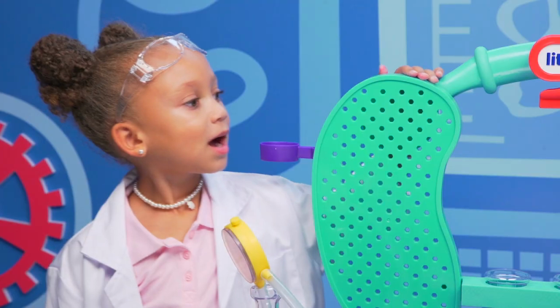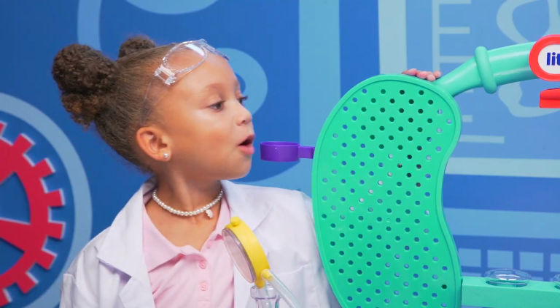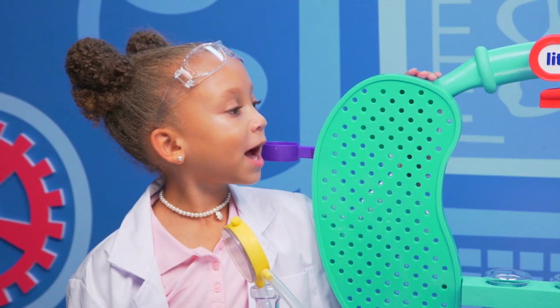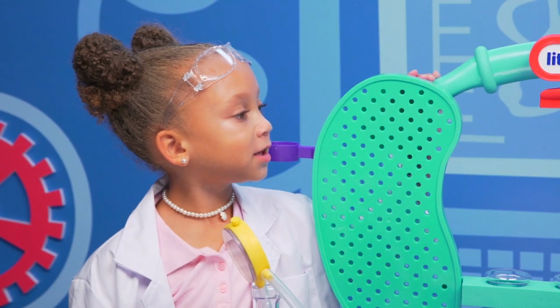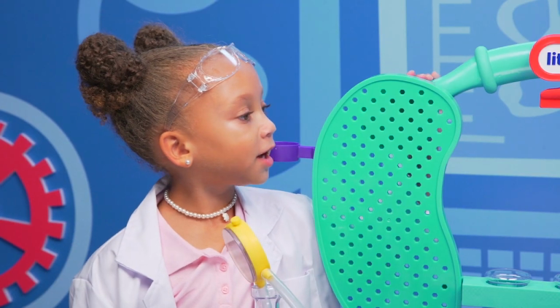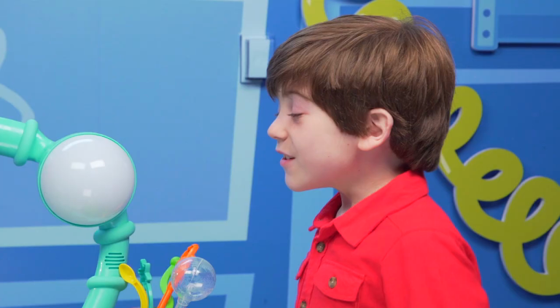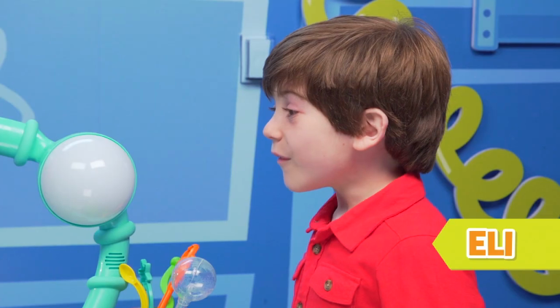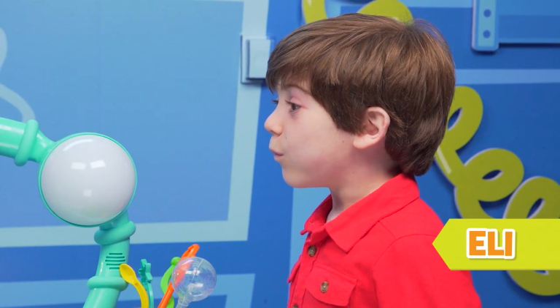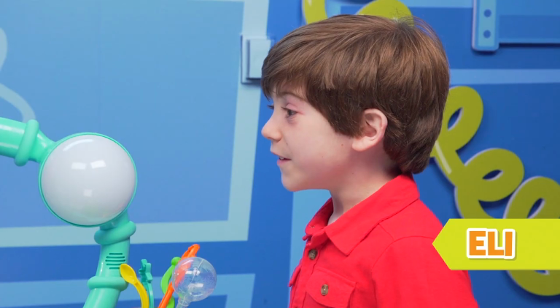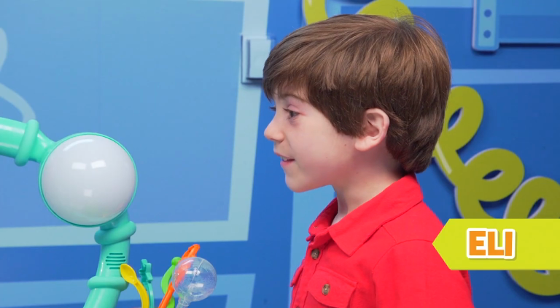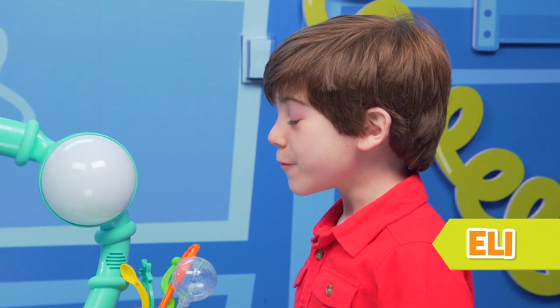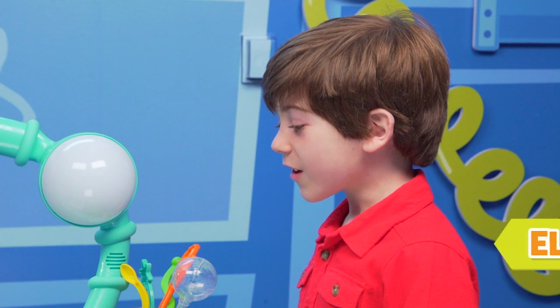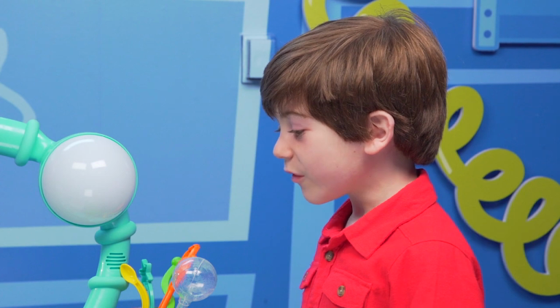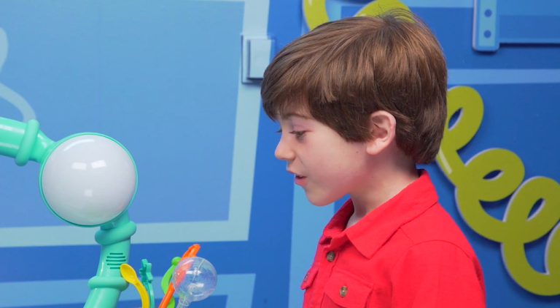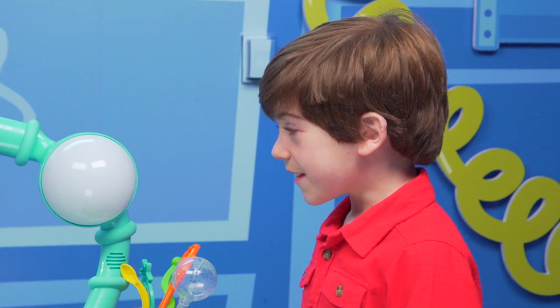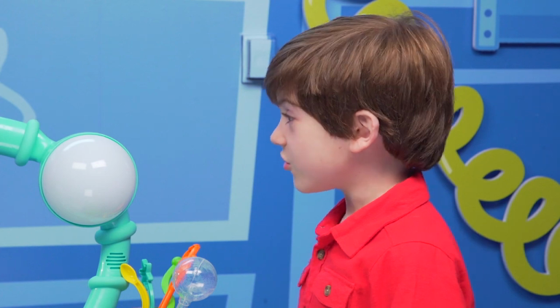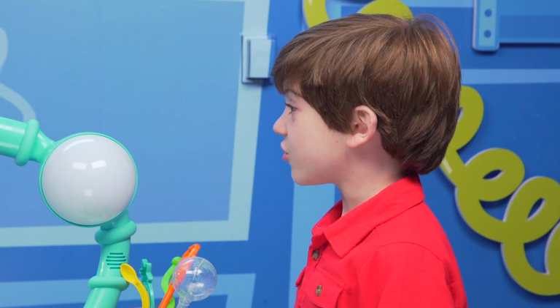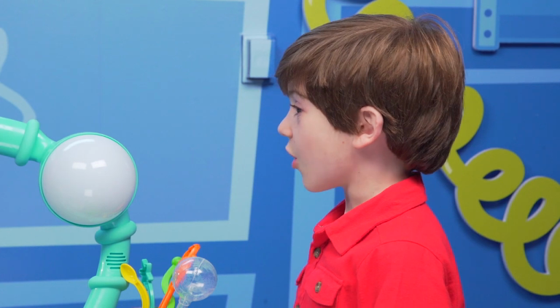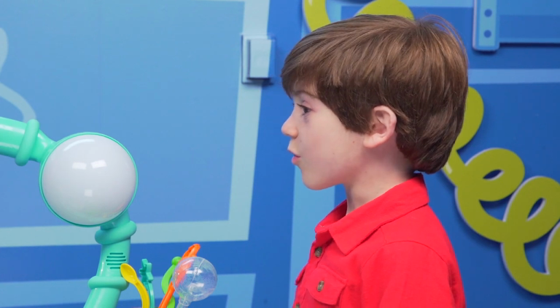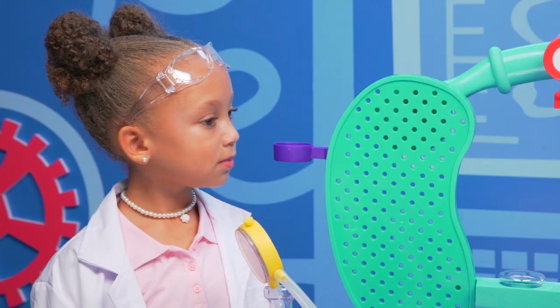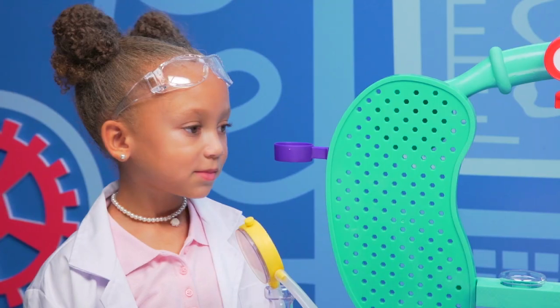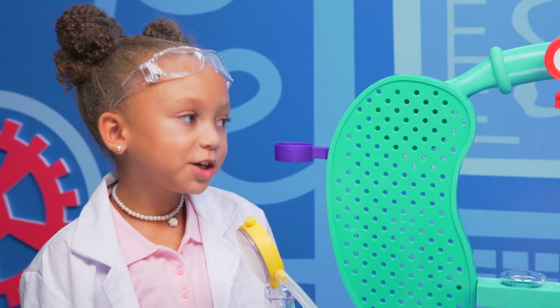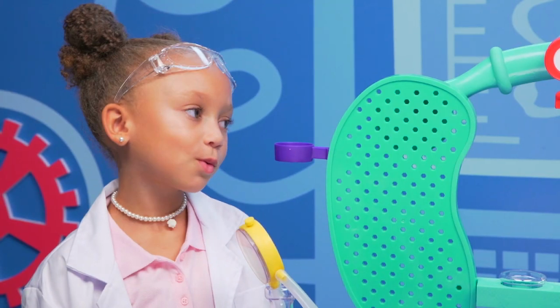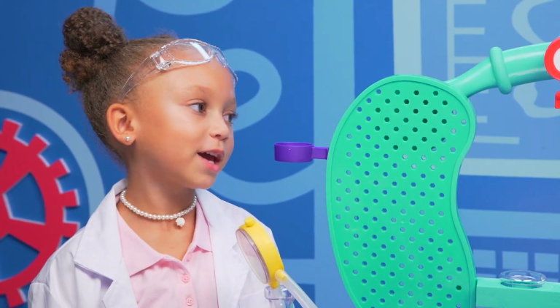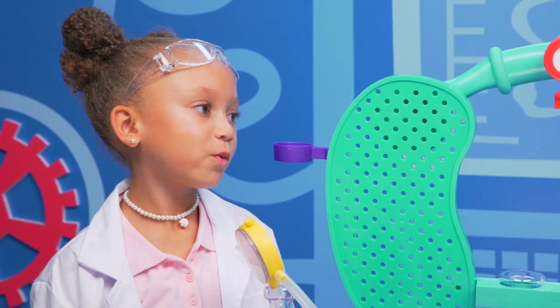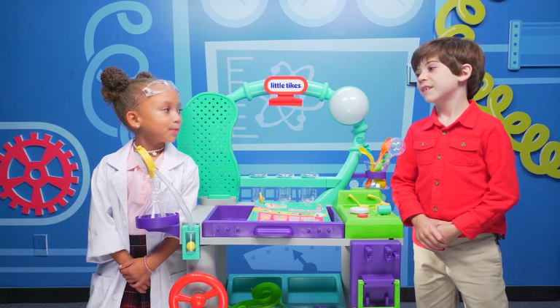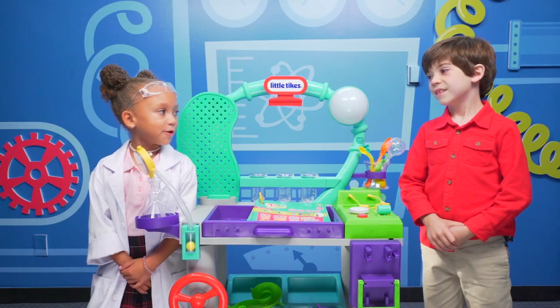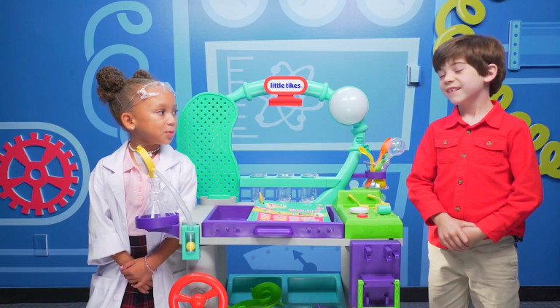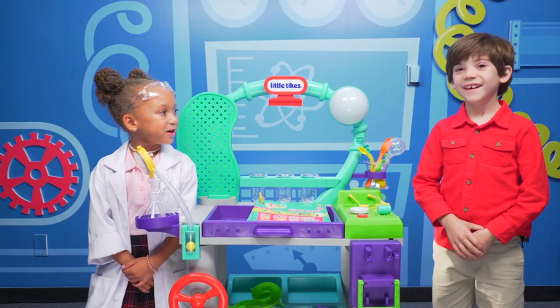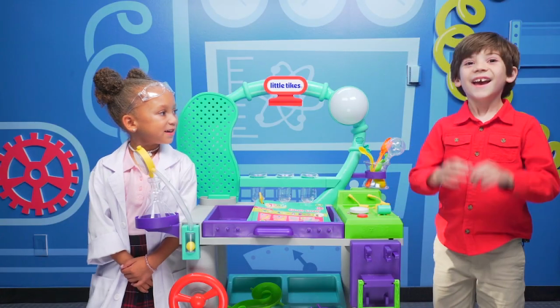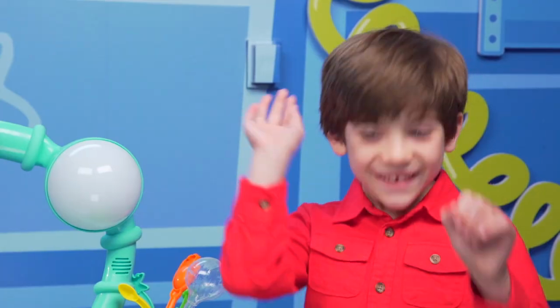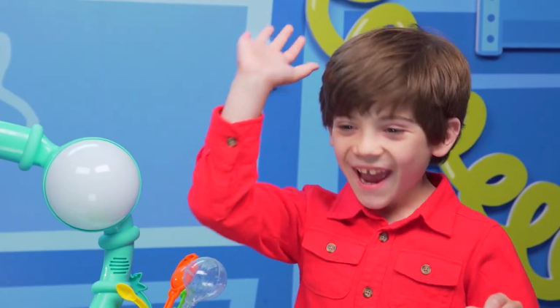Oh, hi Eli! You have a Wonder Lab in your house? That is so cool. Wanna play with me? Yeah!